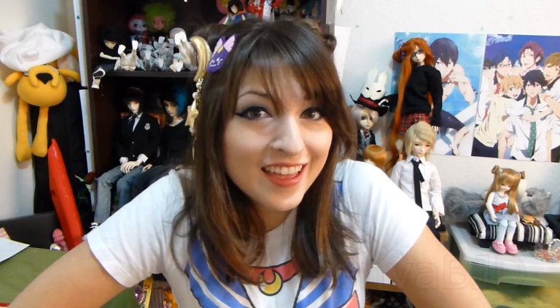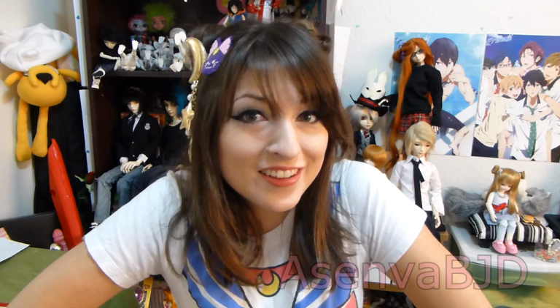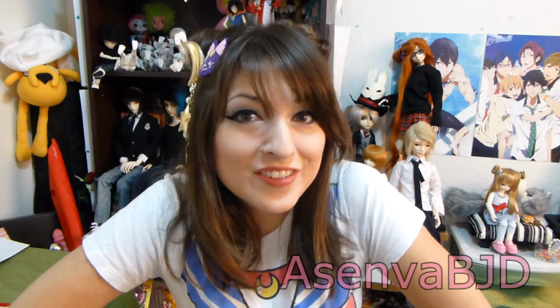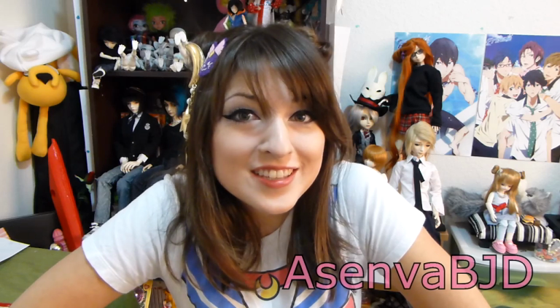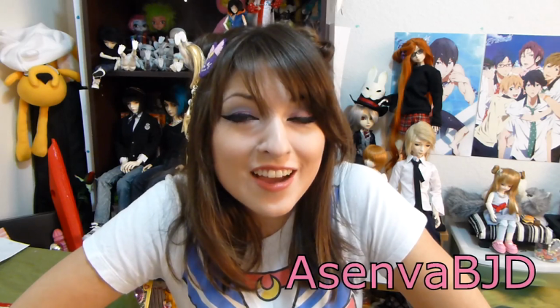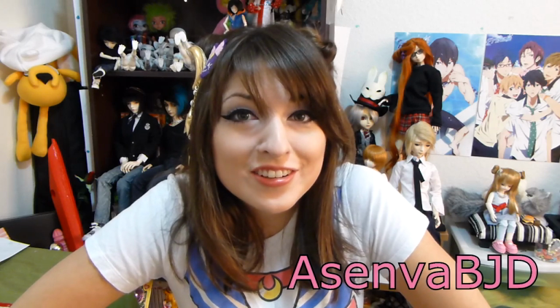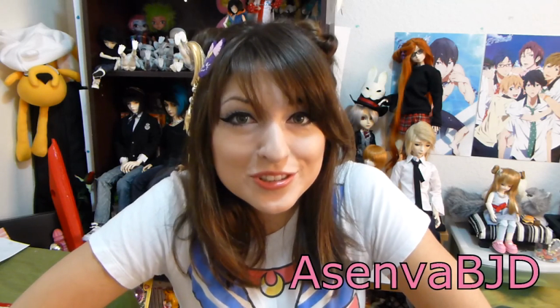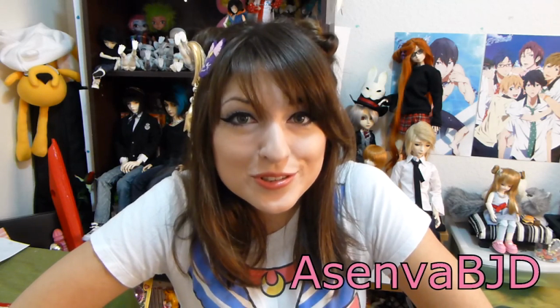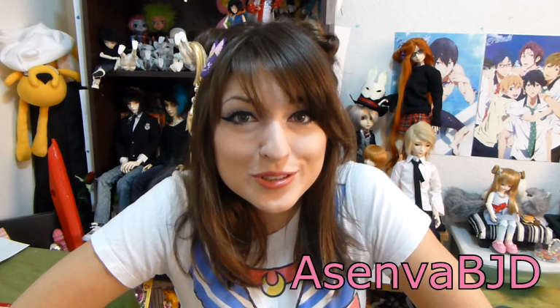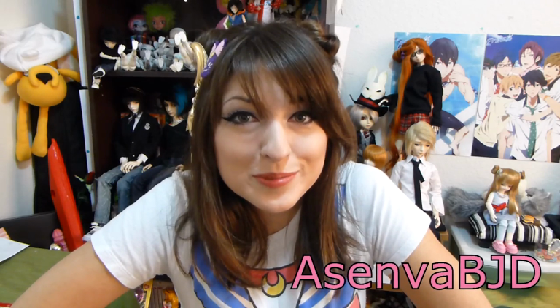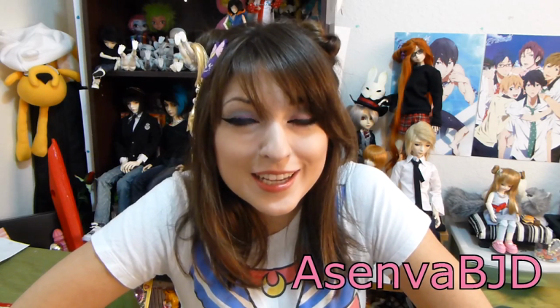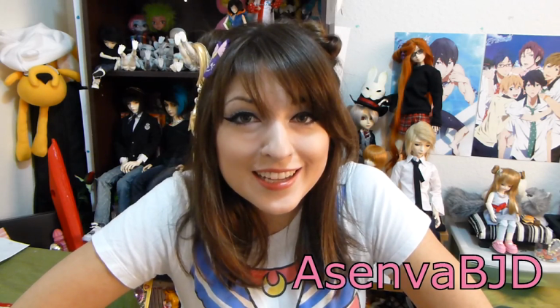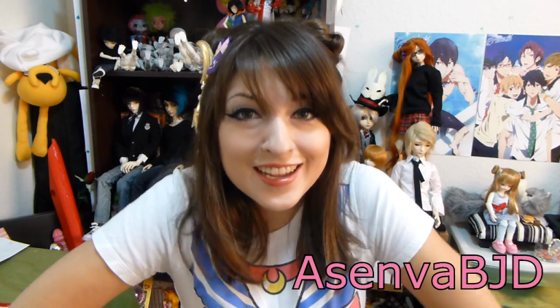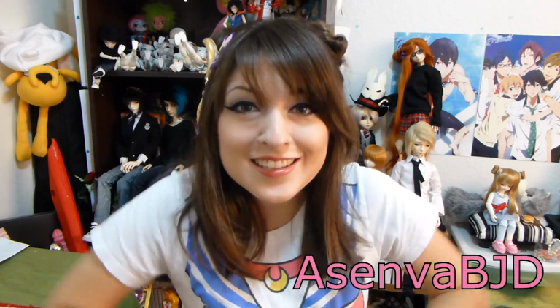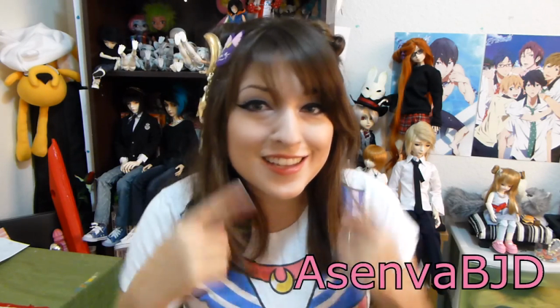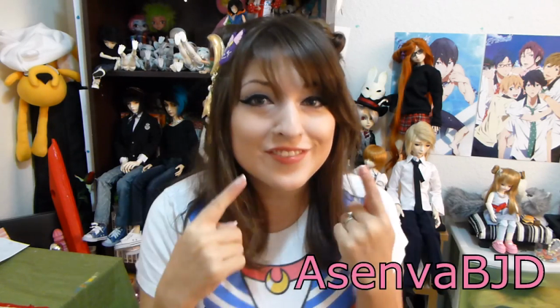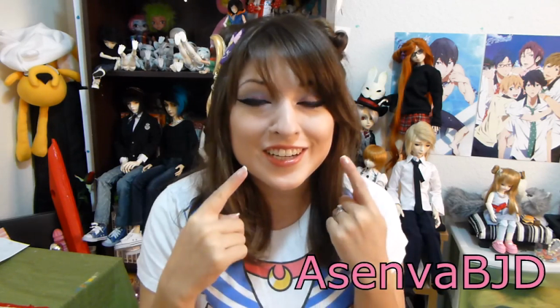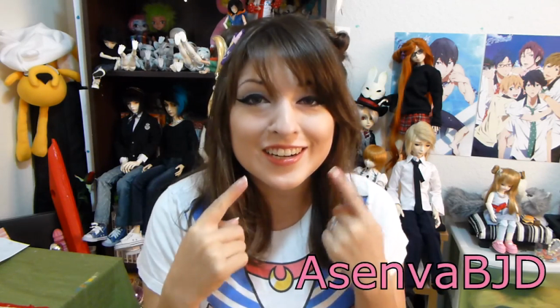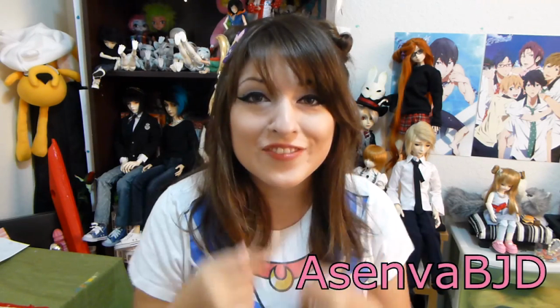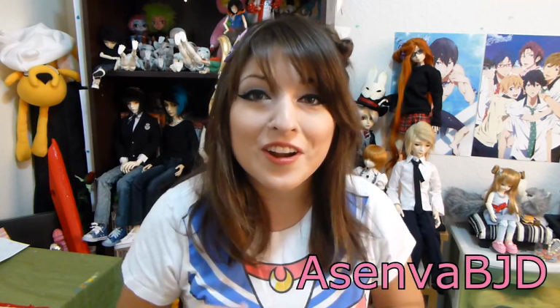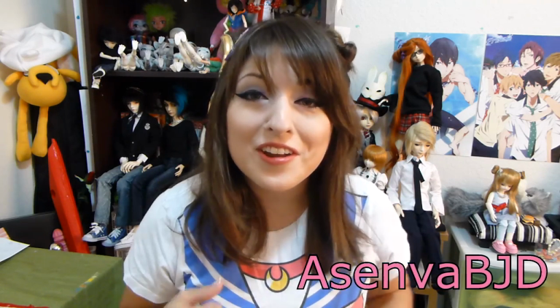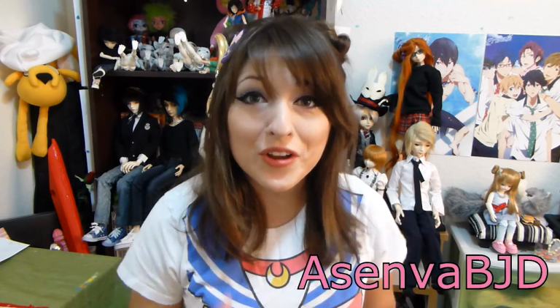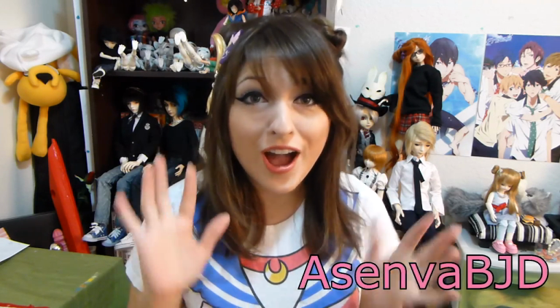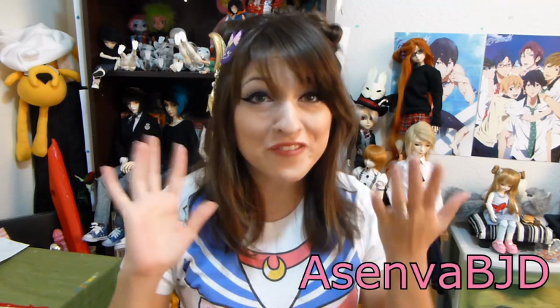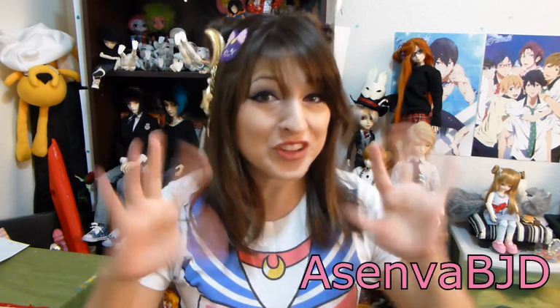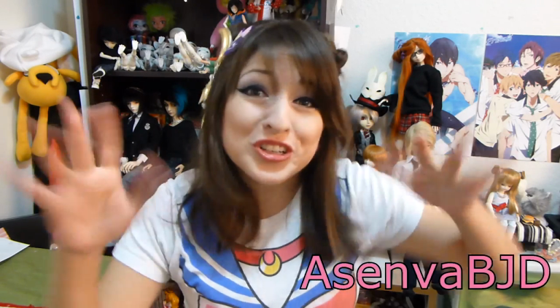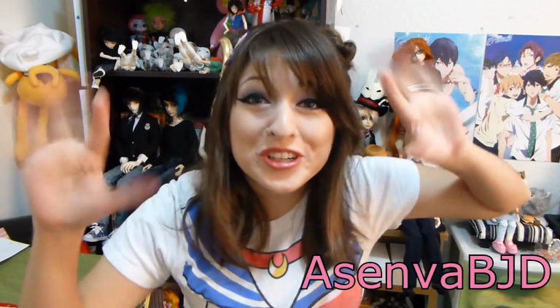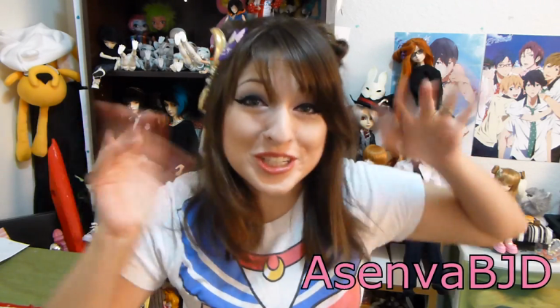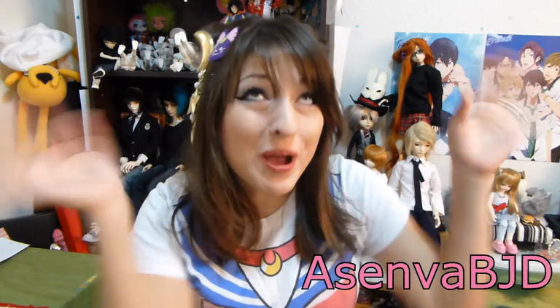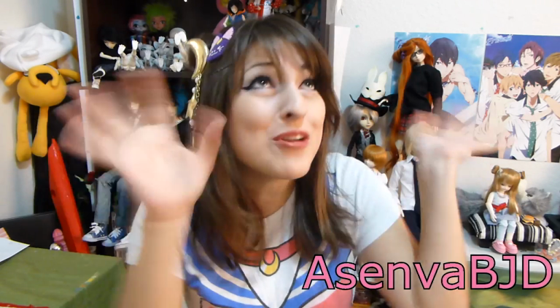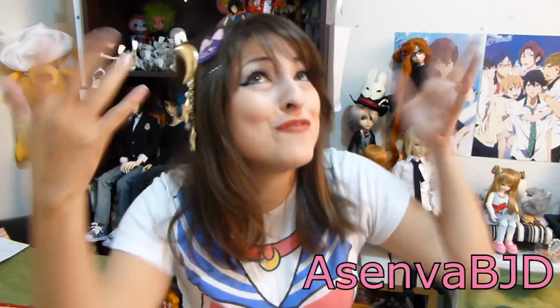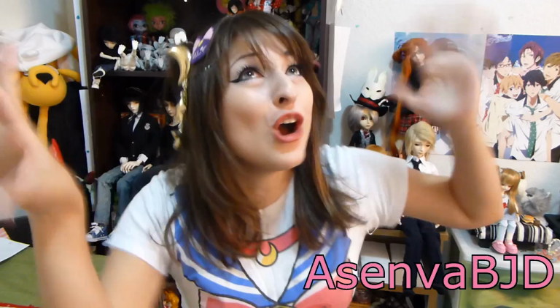Hey there friends out in YouTube land, Asenva here for another official Junkies Bob review!